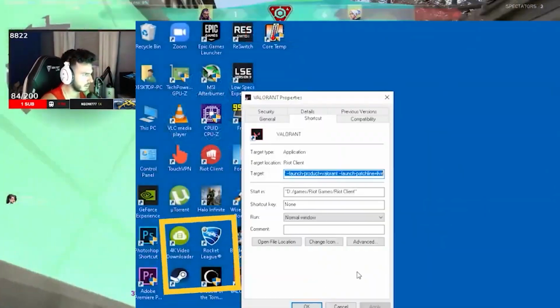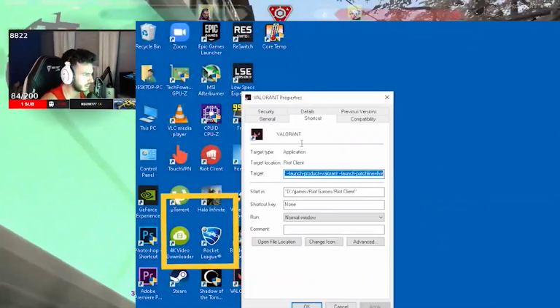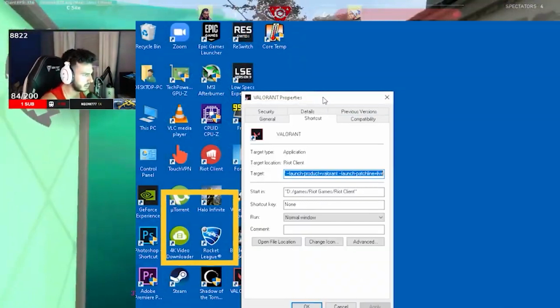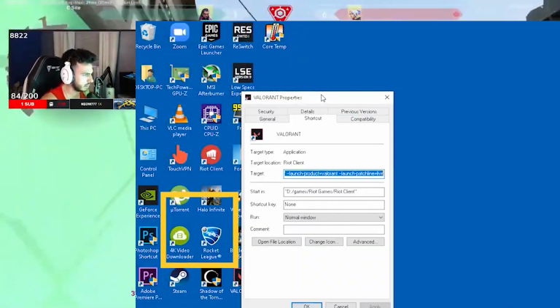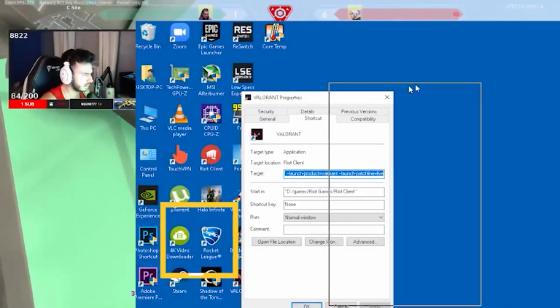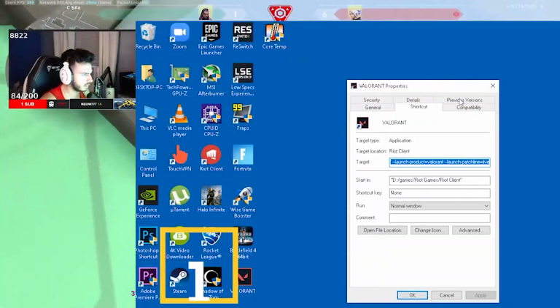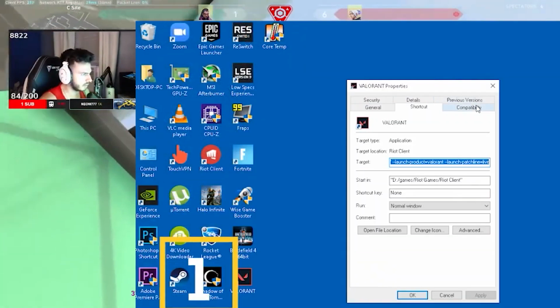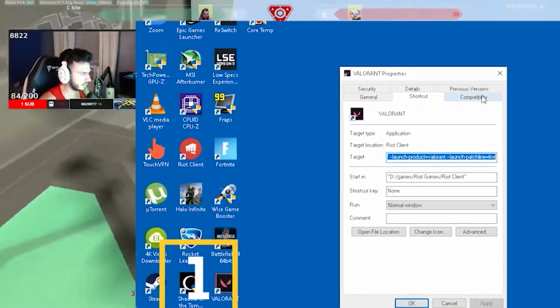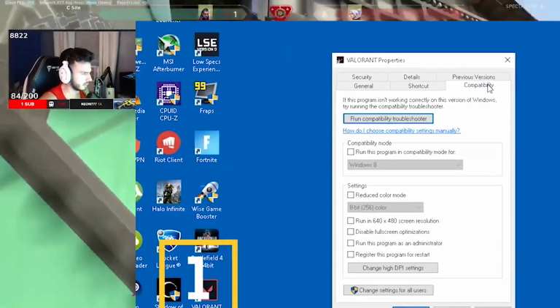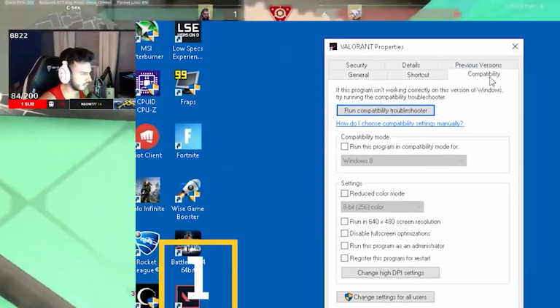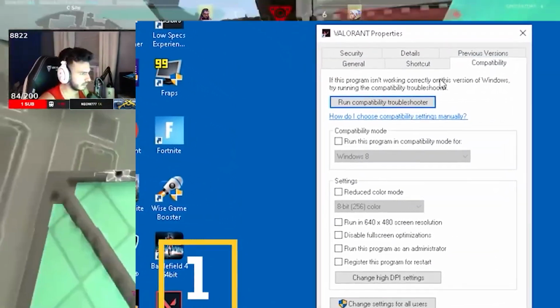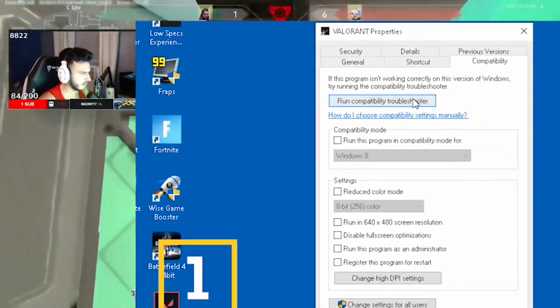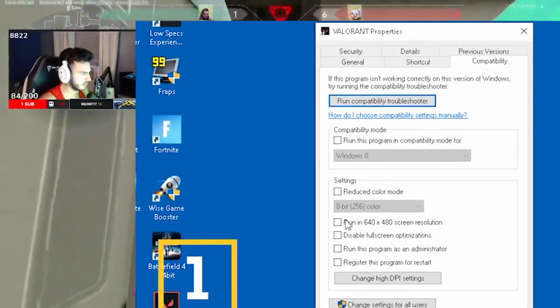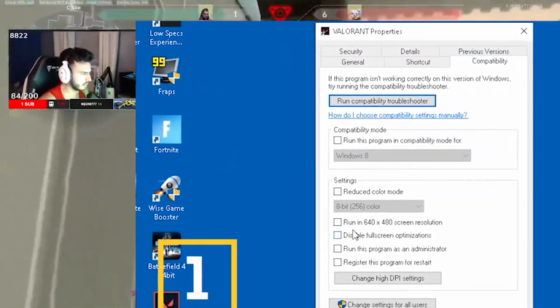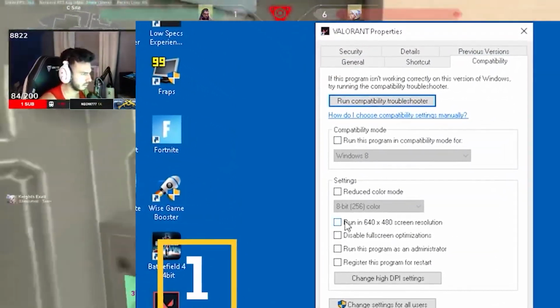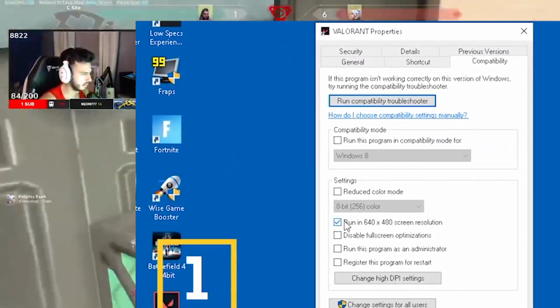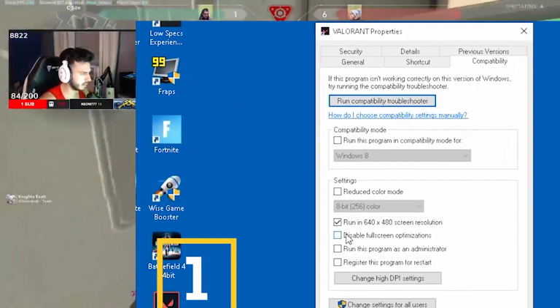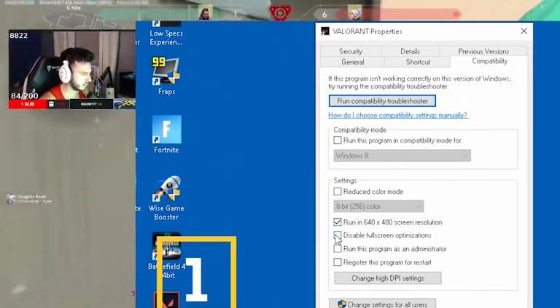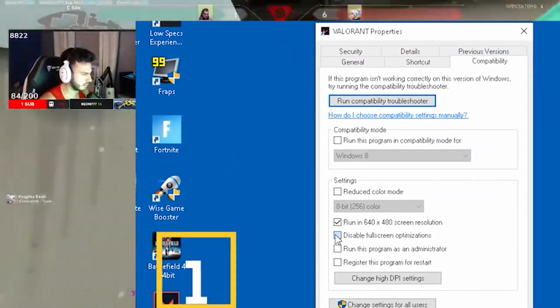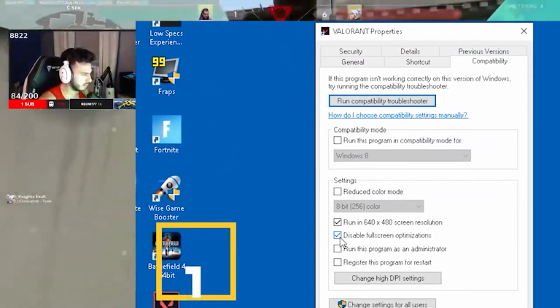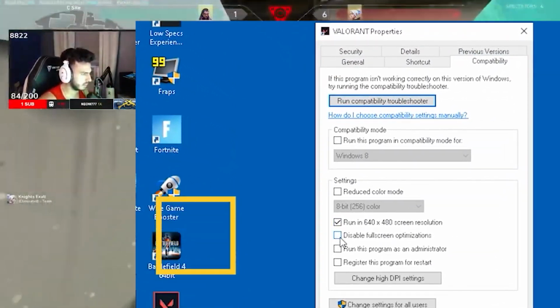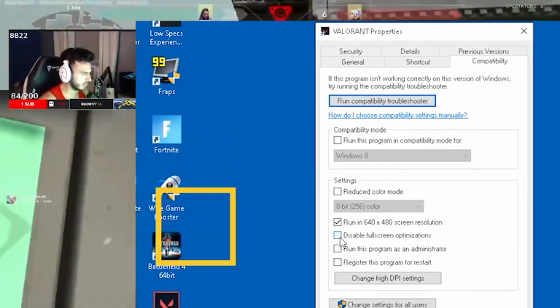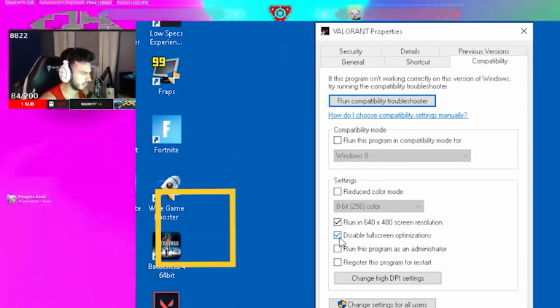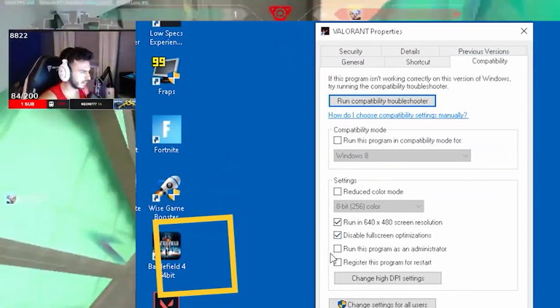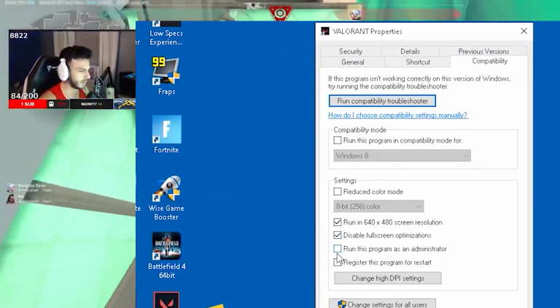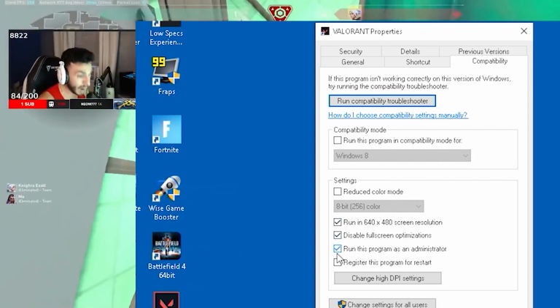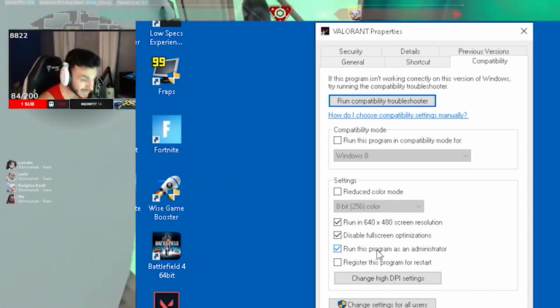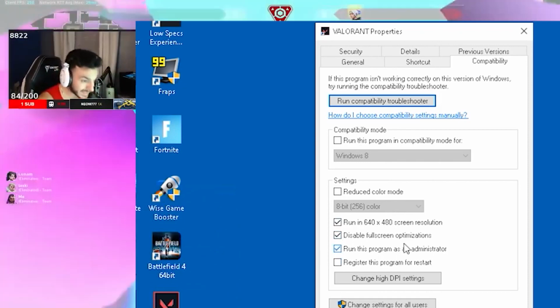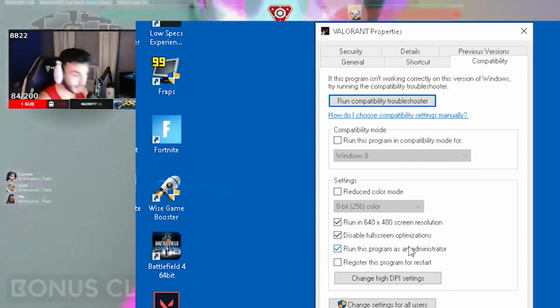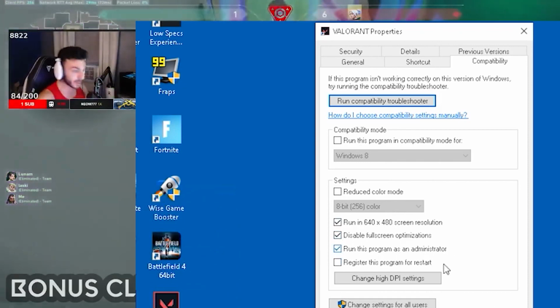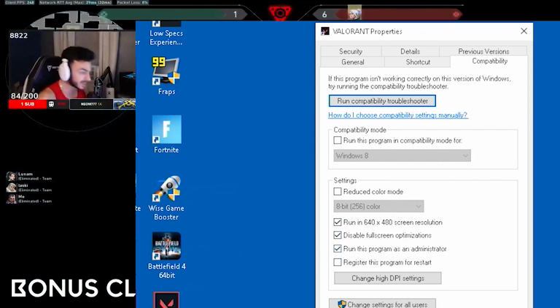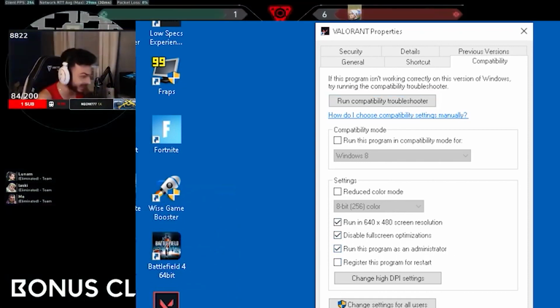First, right-click on the Valorant icon and go to Properties, then the Compatibility tab. Tick the first three options, click Apply, and hit OK.